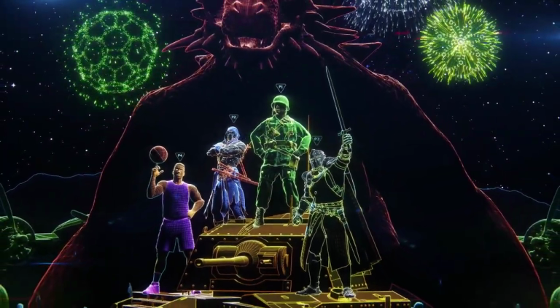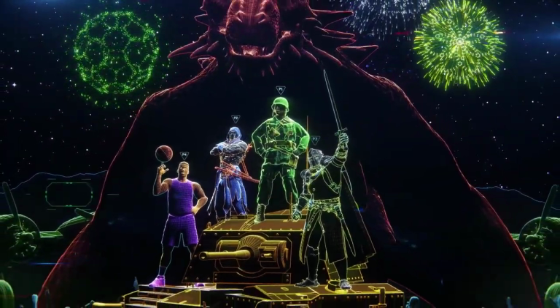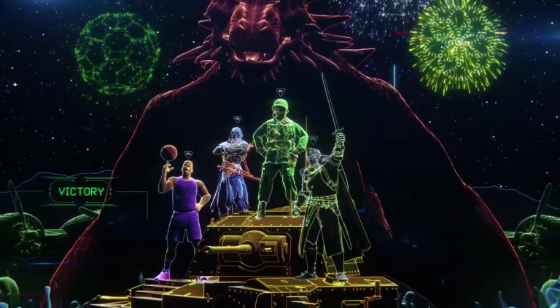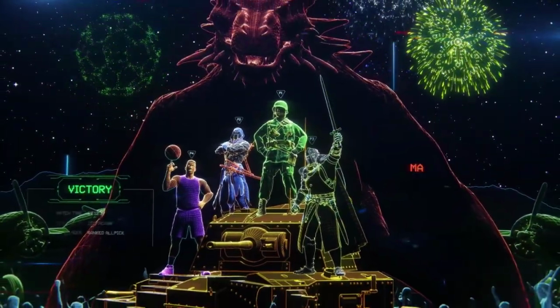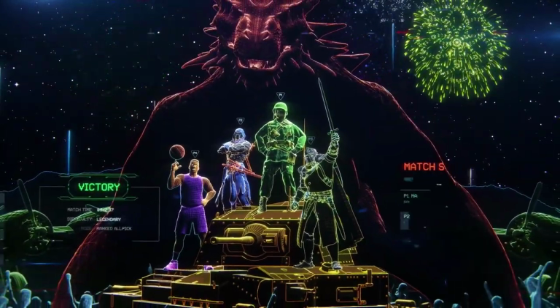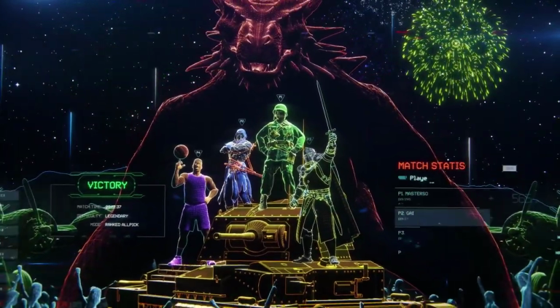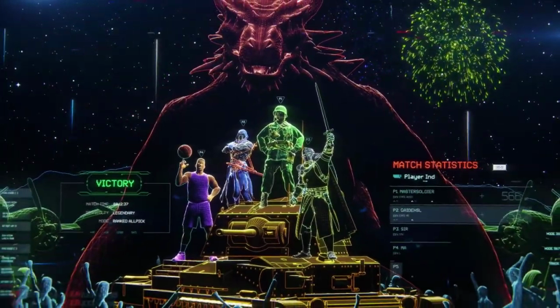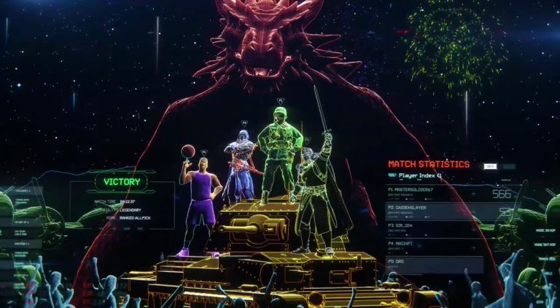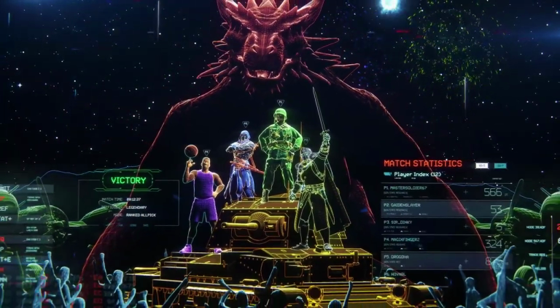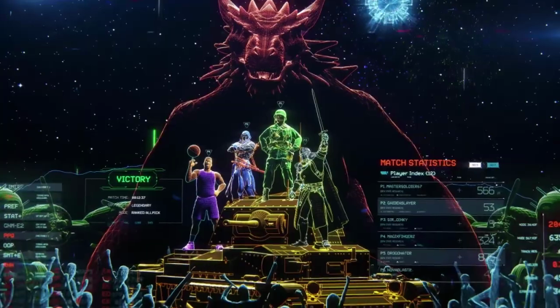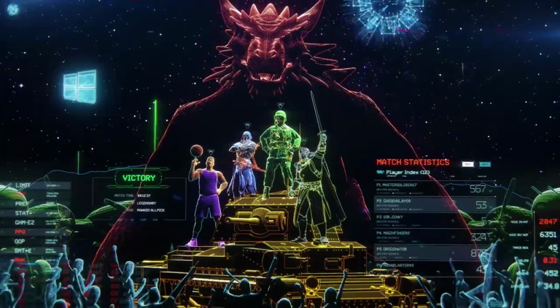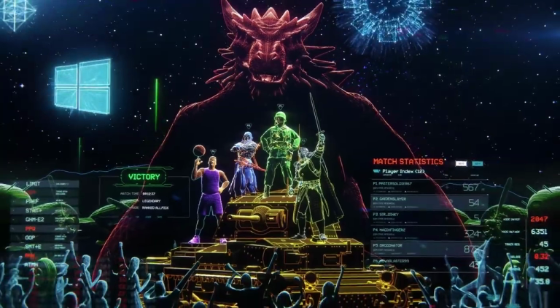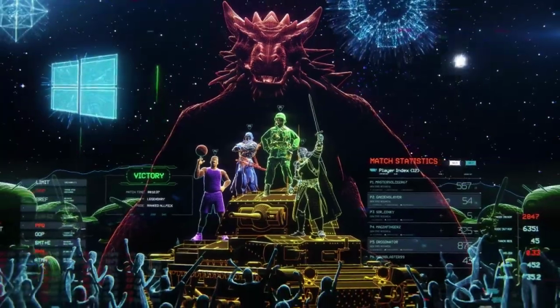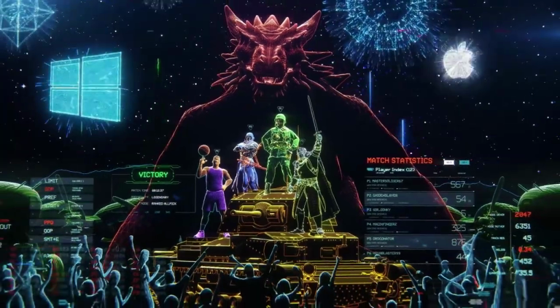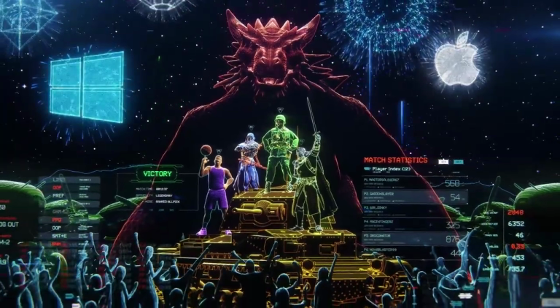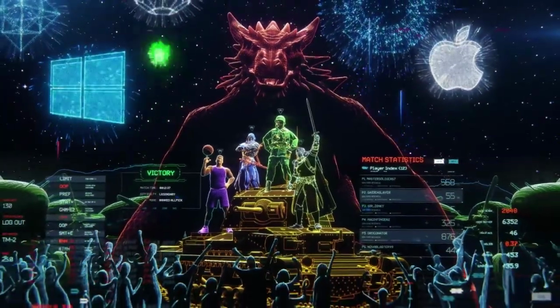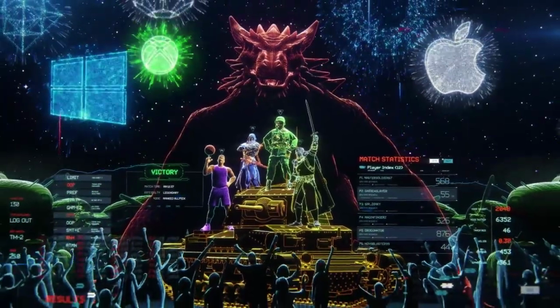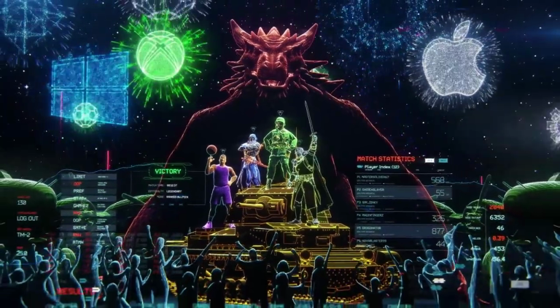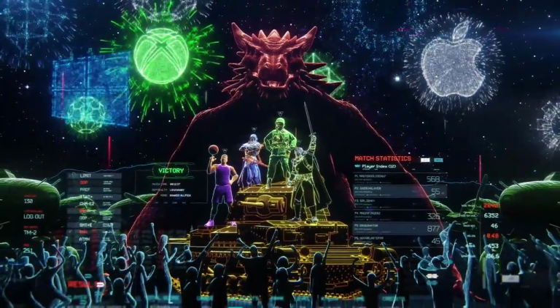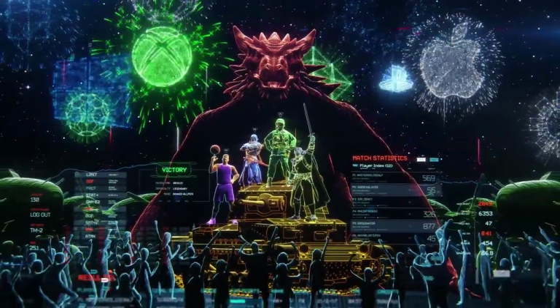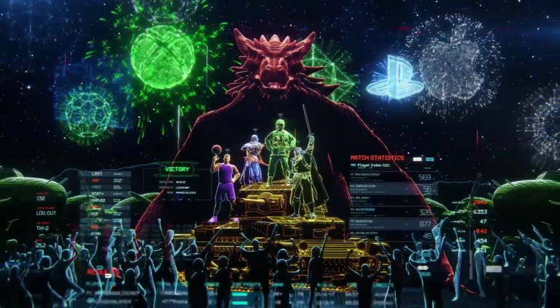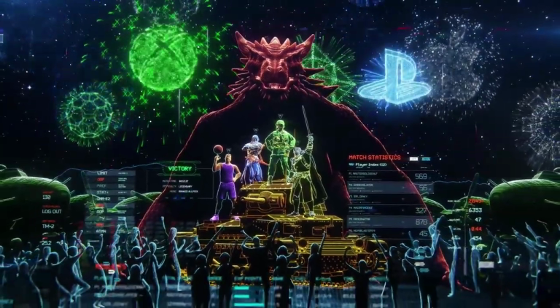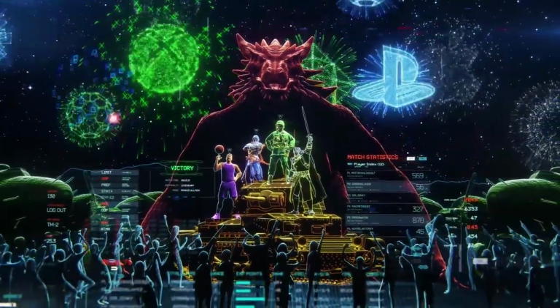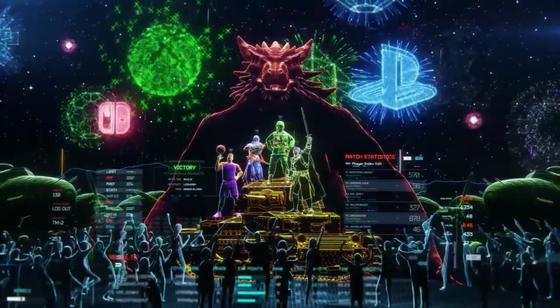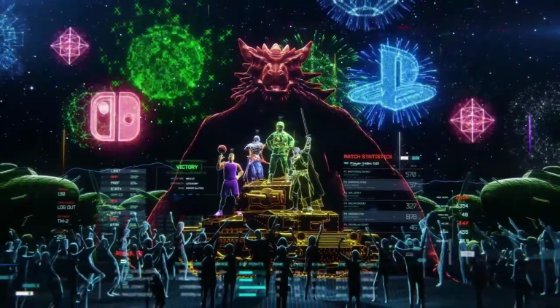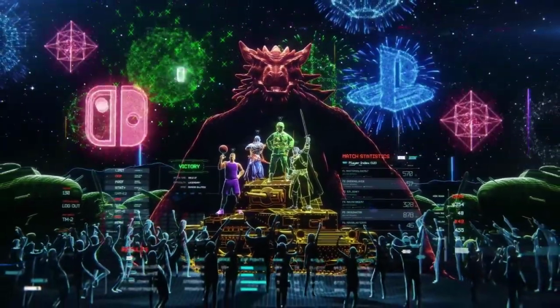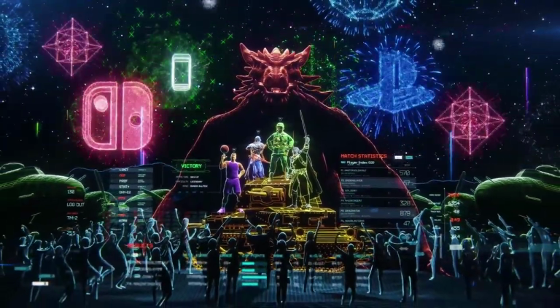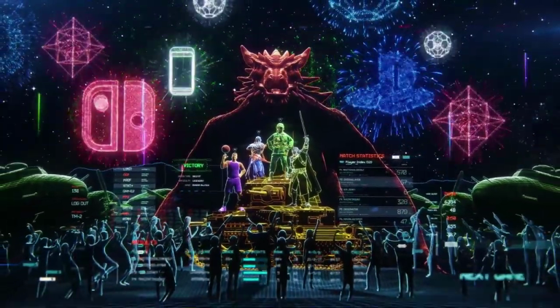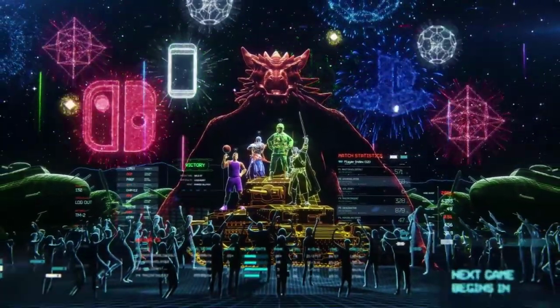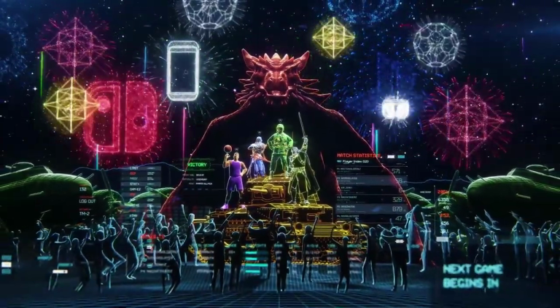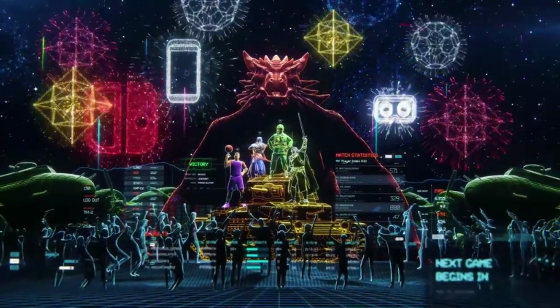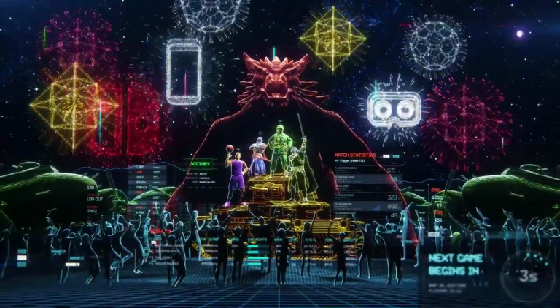All gaming platforms are compatible: PC, Mac, Xbox One, PlayStation 4, Nintendo Switch, mobile, and VR.